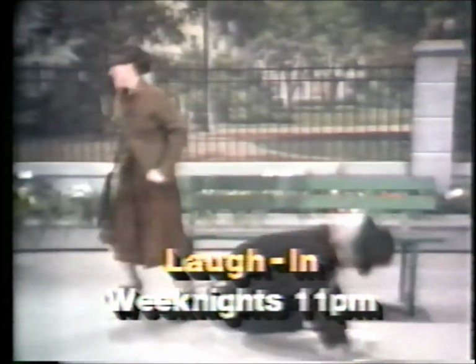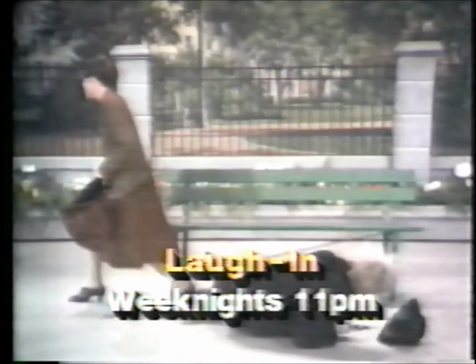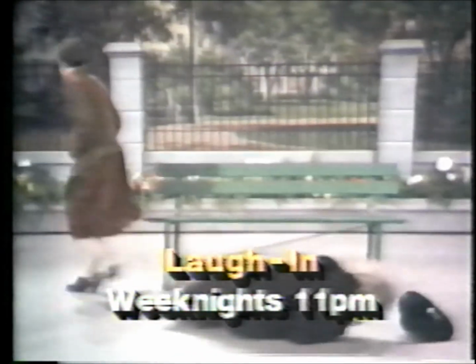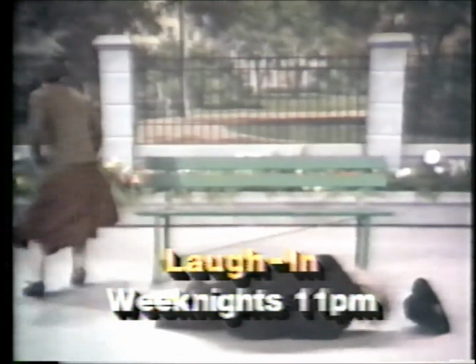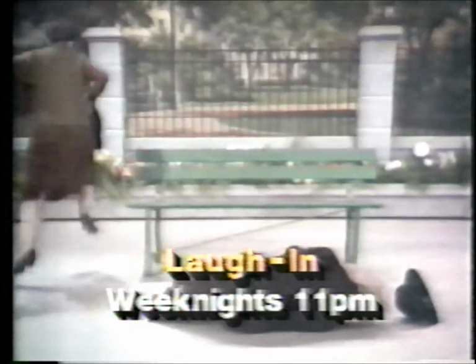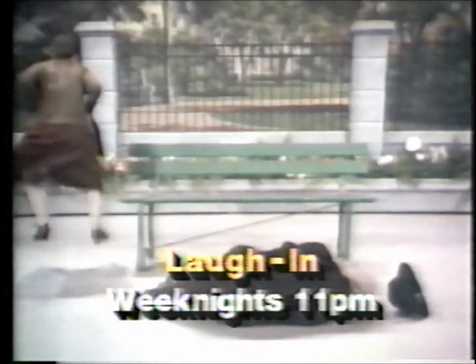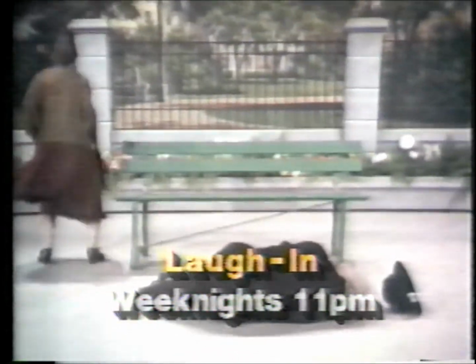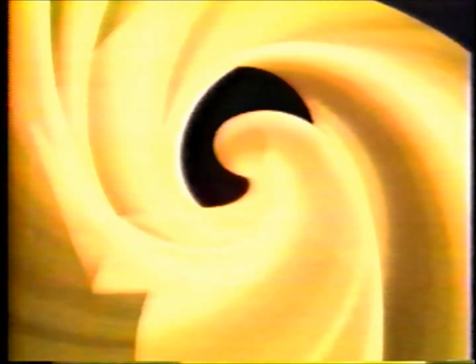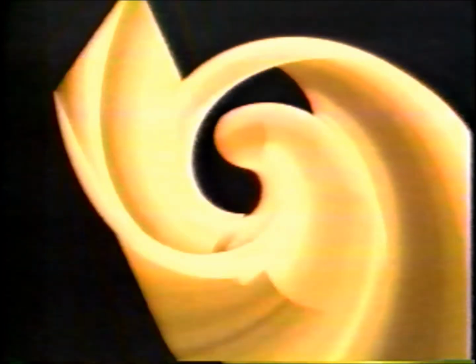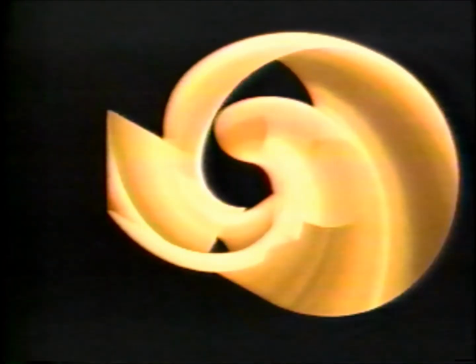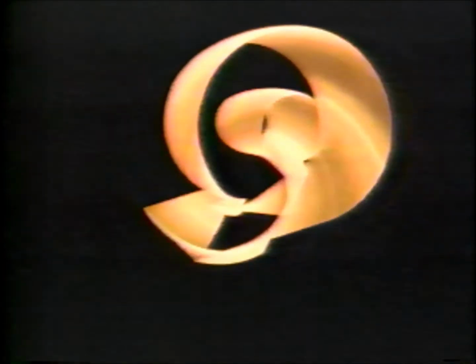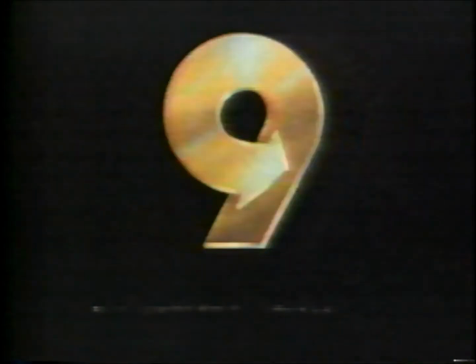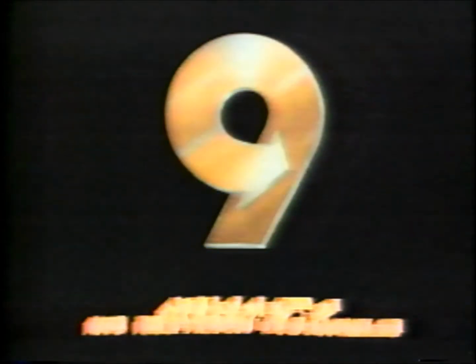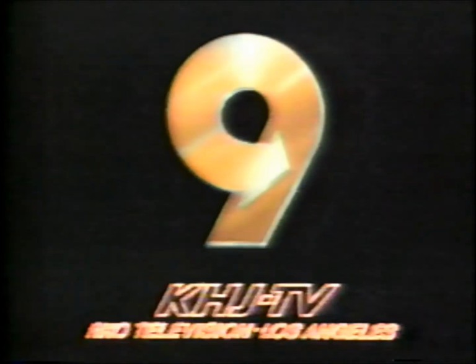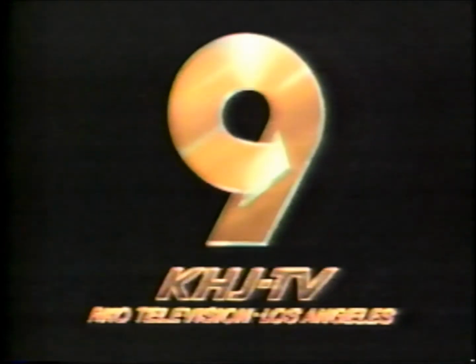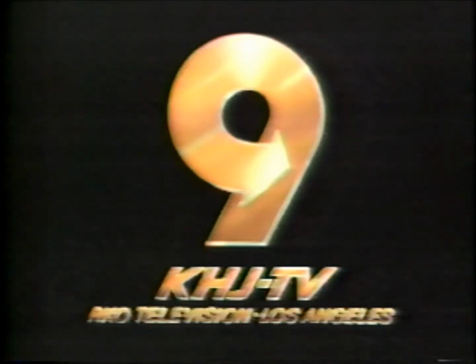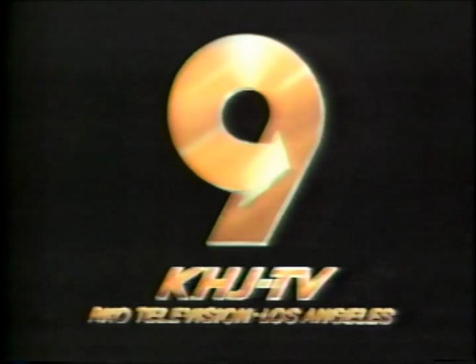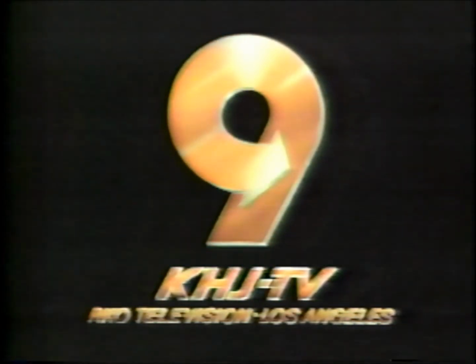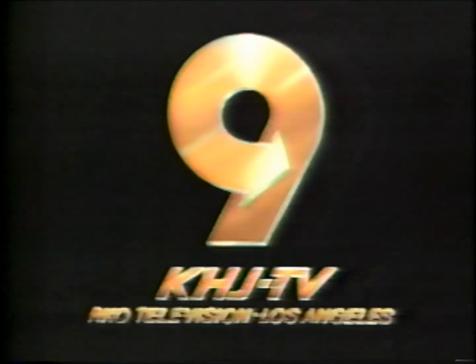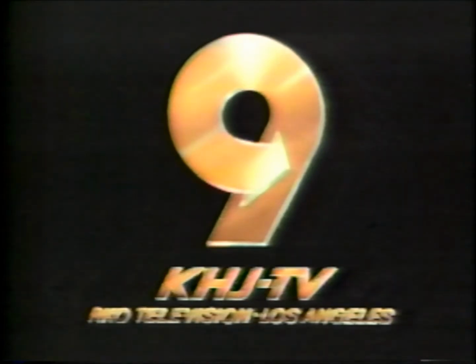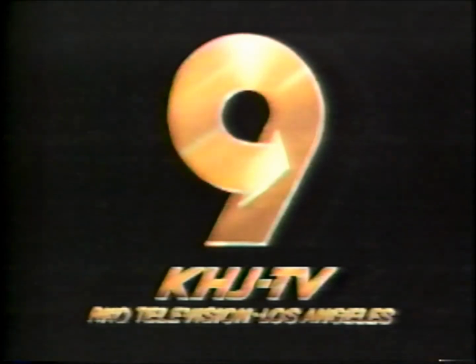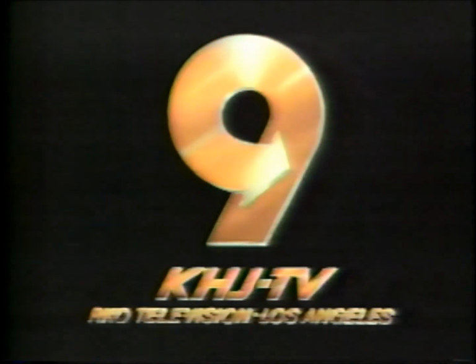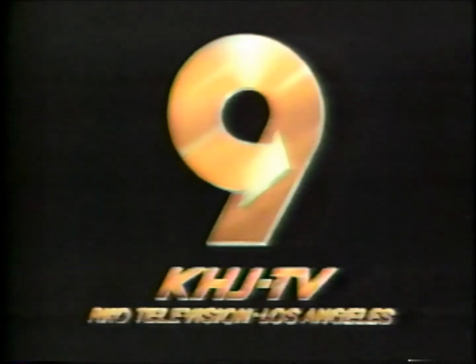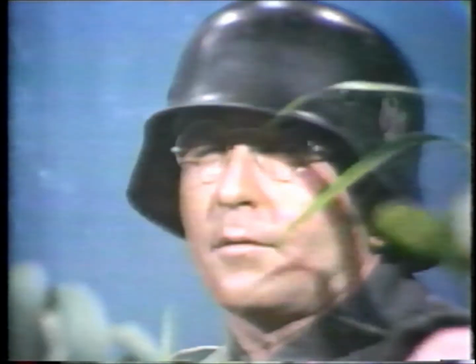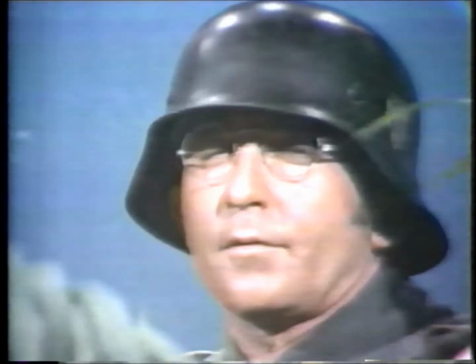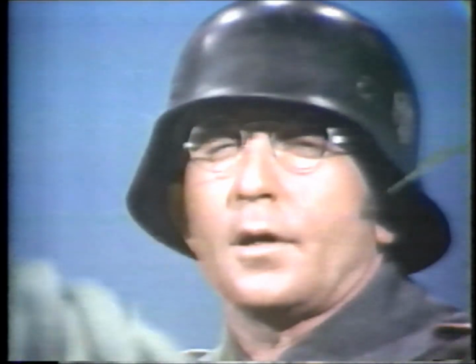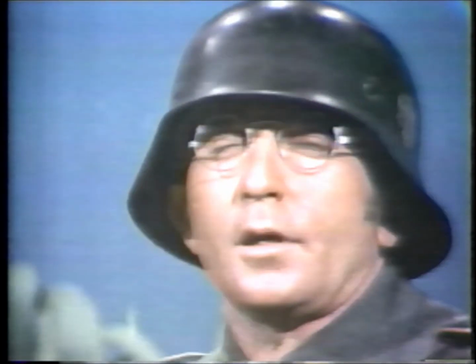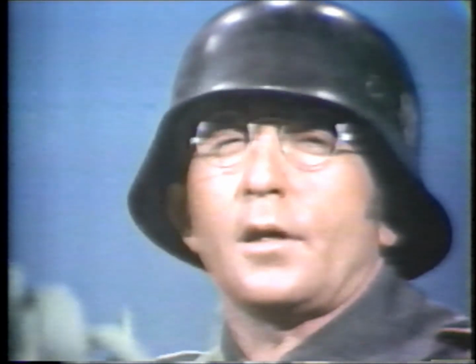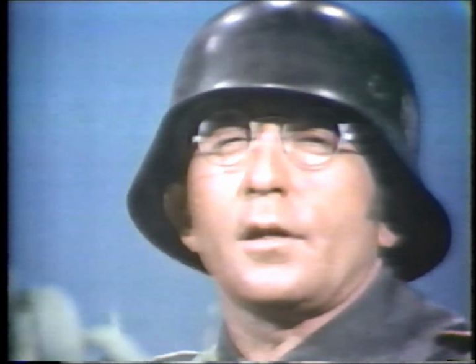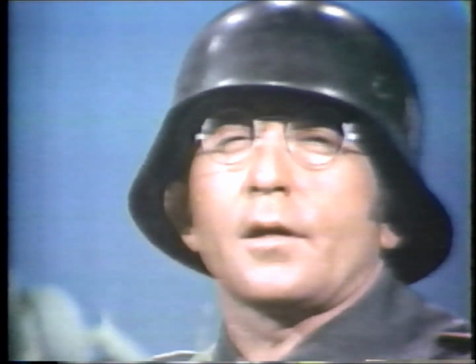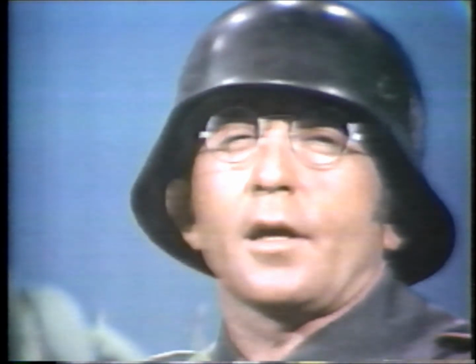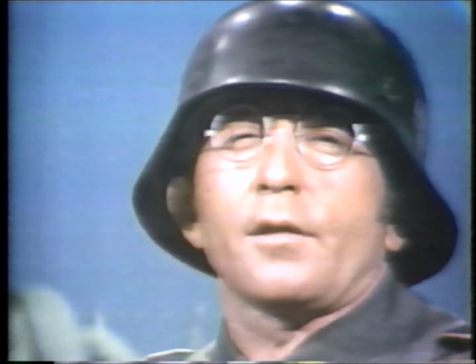For buckets of laughs and good clean fun, join the gang on Rowan and Martin's Laugh-In on KHJ TV, Channel 9.